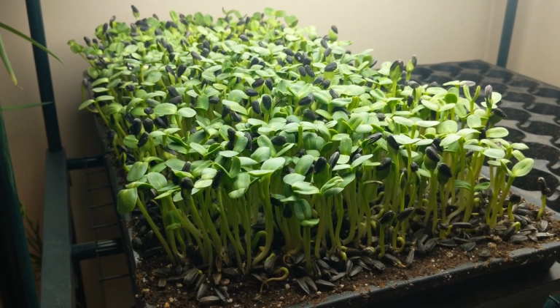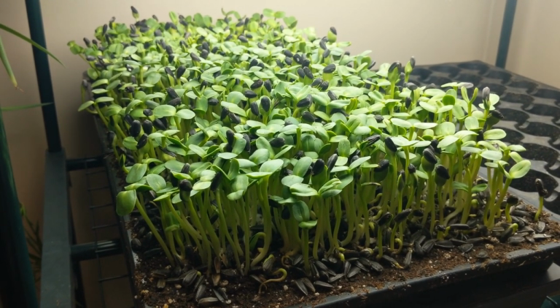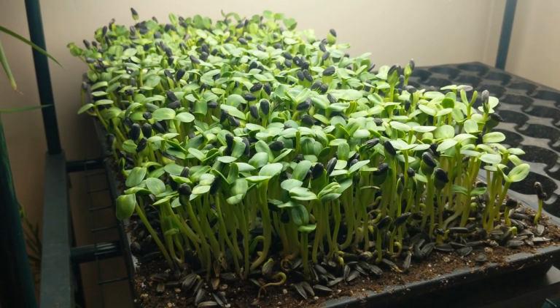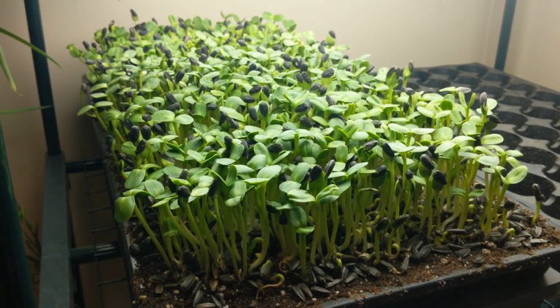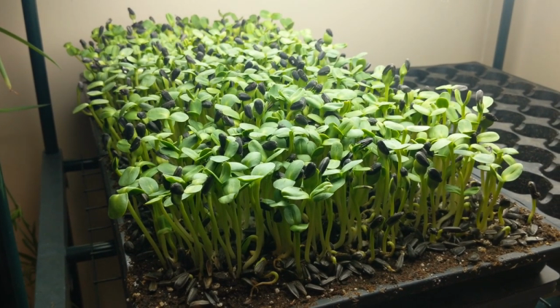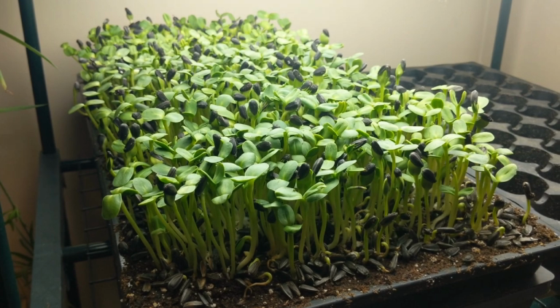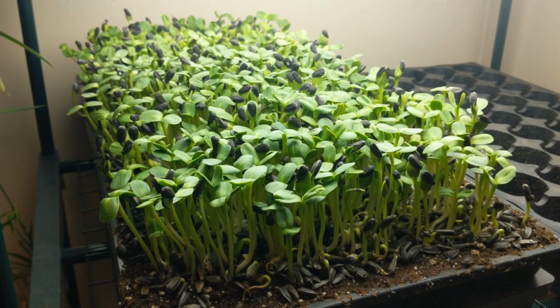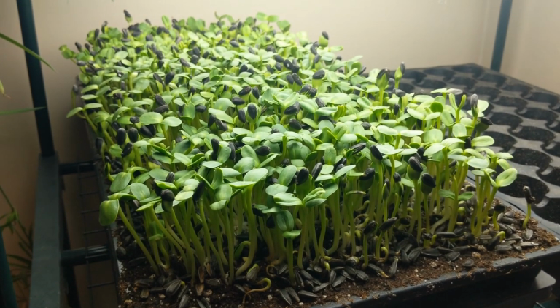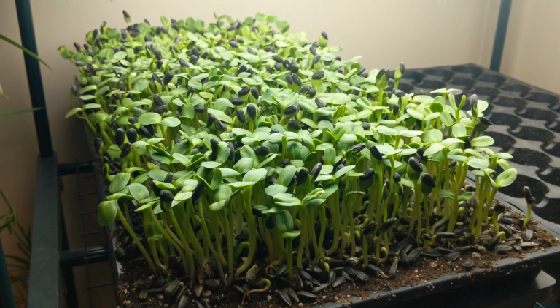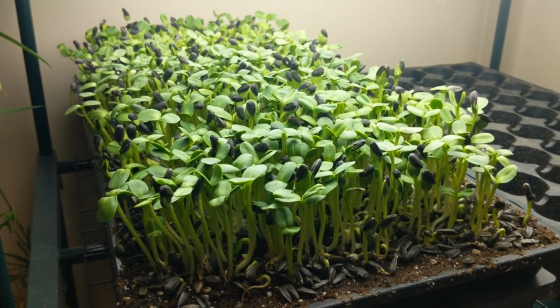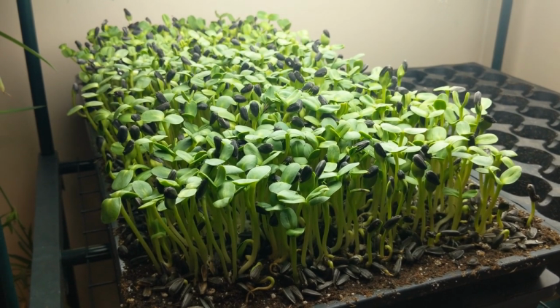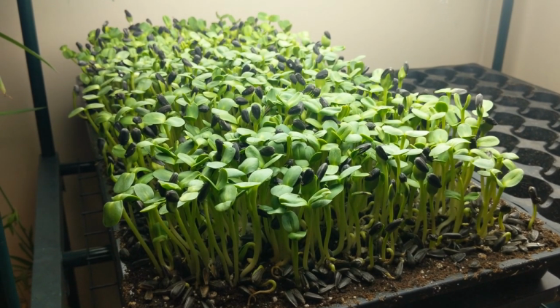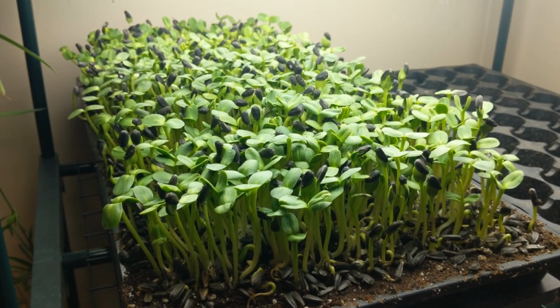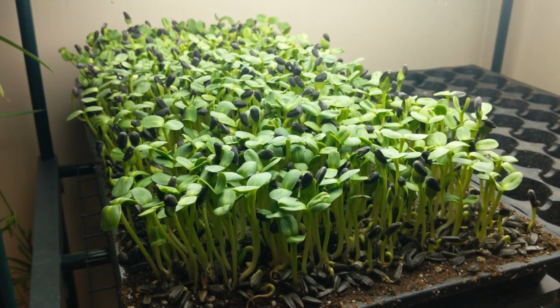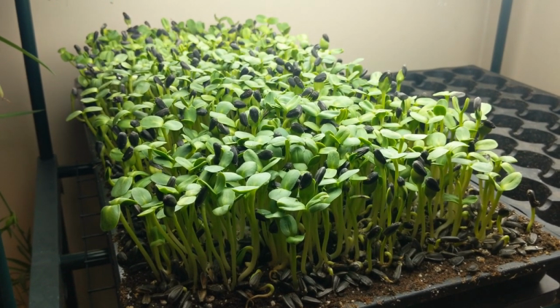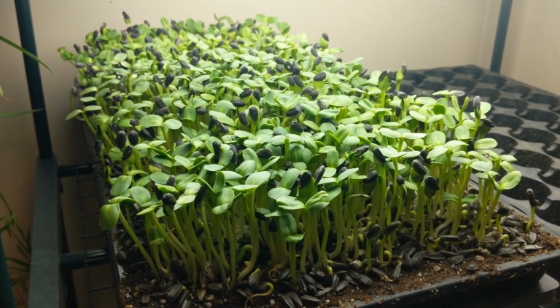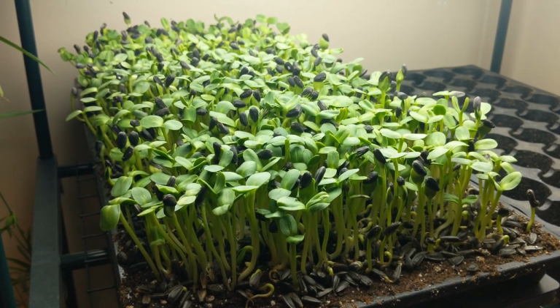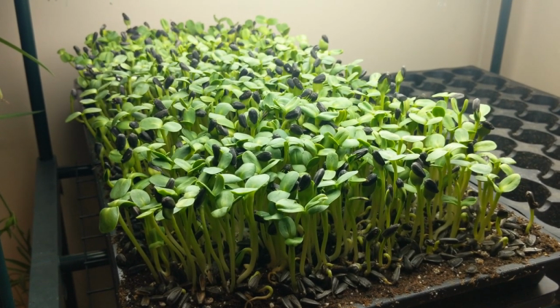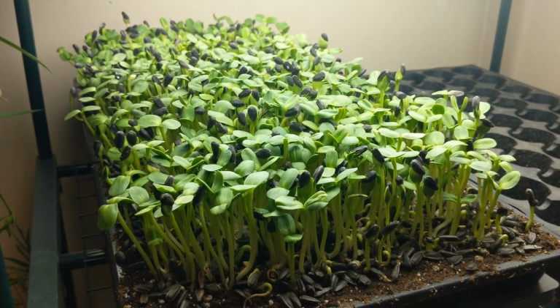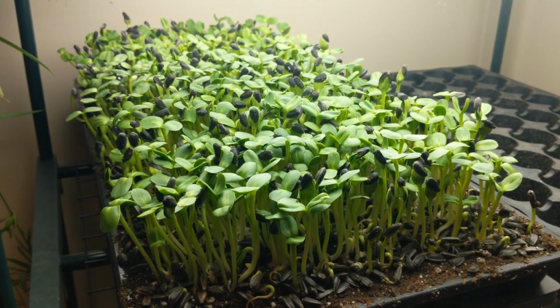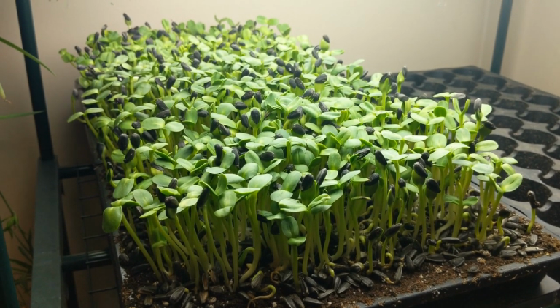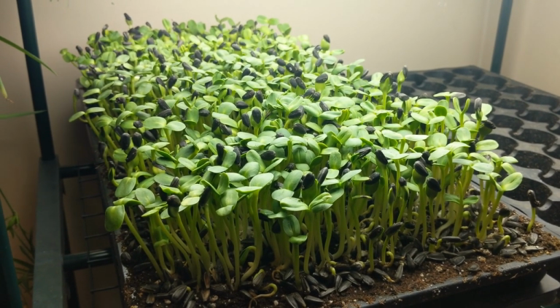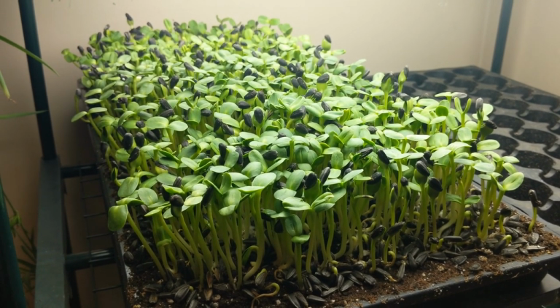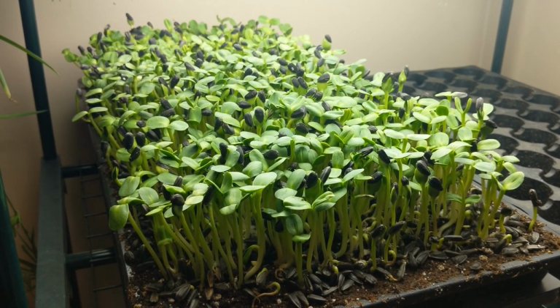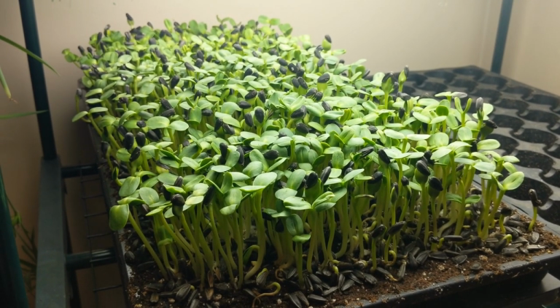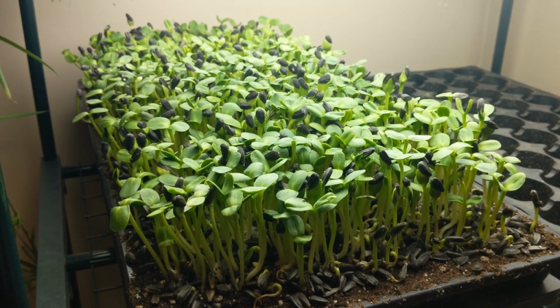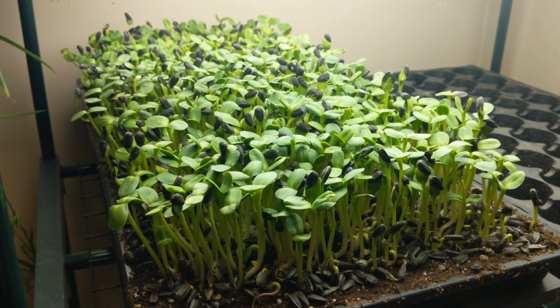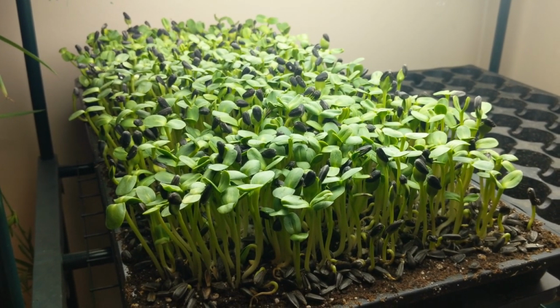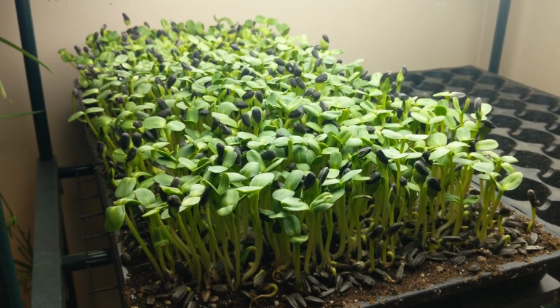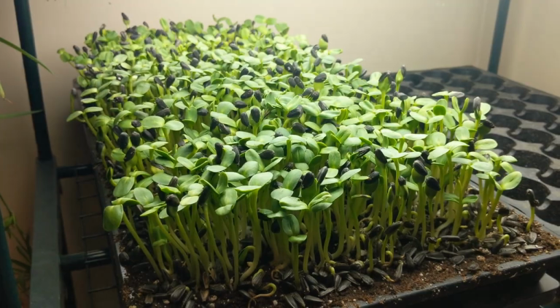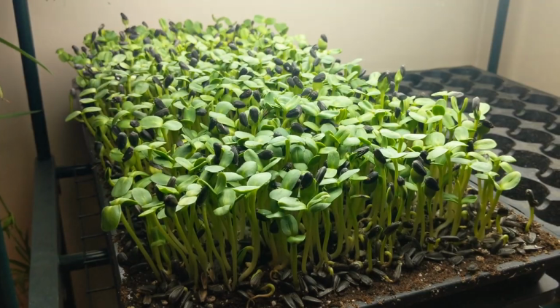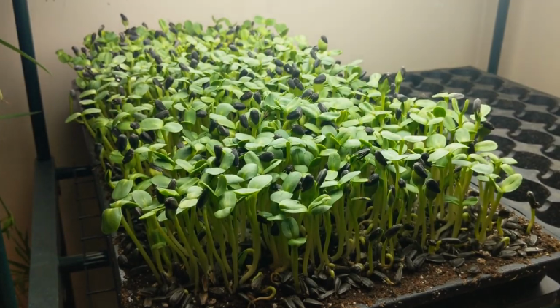The interesting thing at harvest time — which I'll probably do in the evening of the 10th — will be to see what our yield is and what our seed-to-microgreens ratio is with this crop.